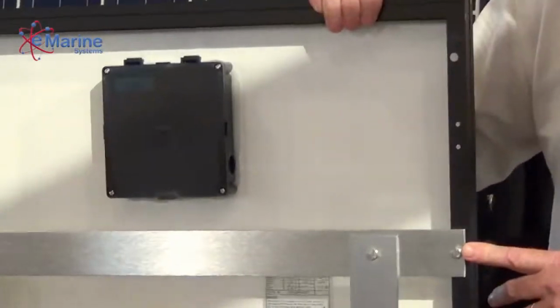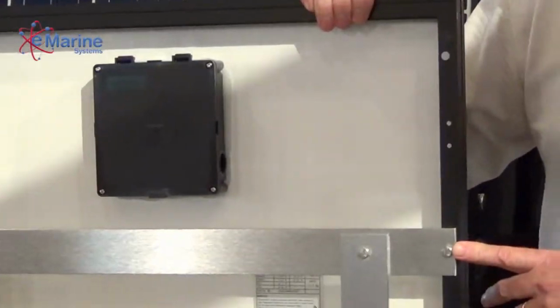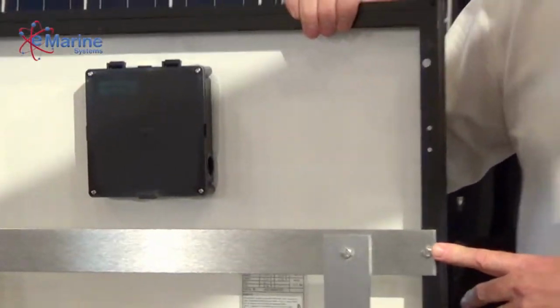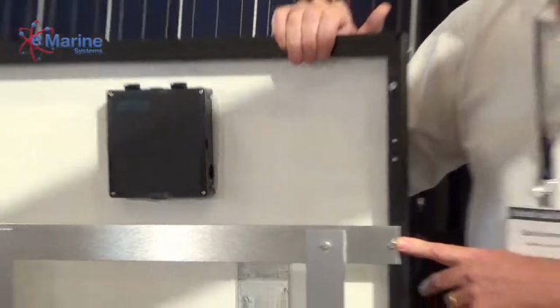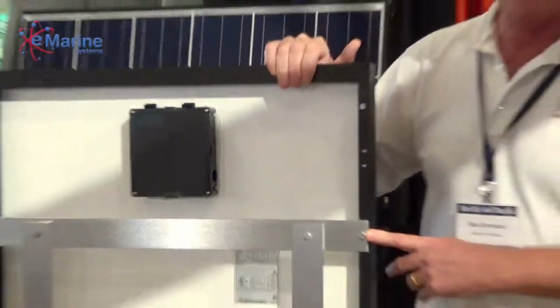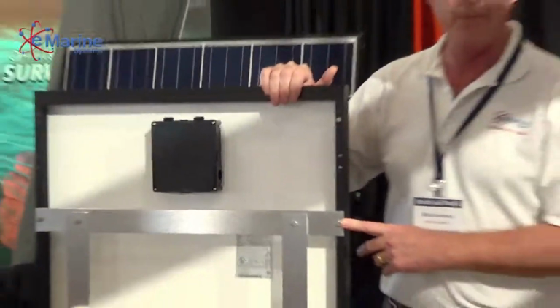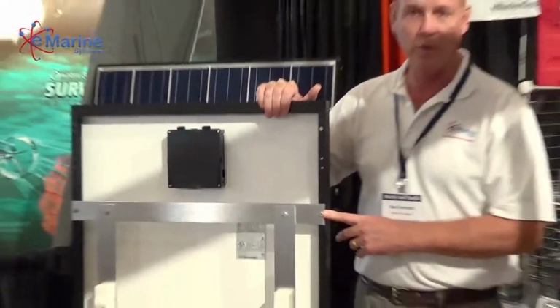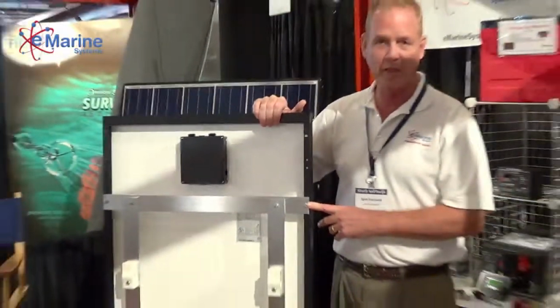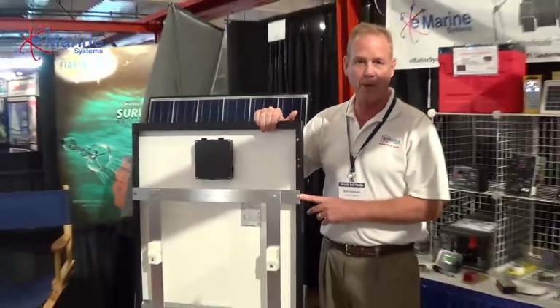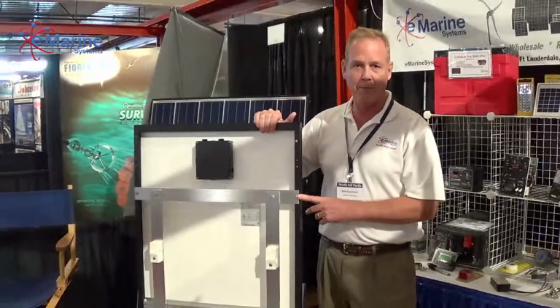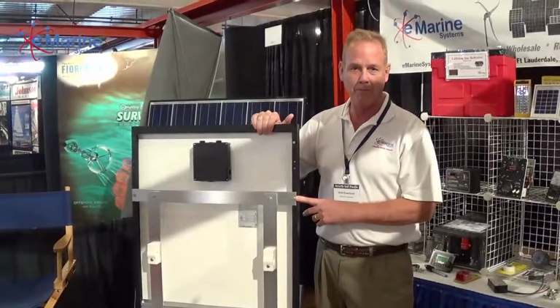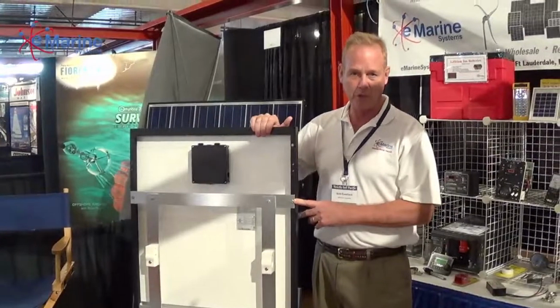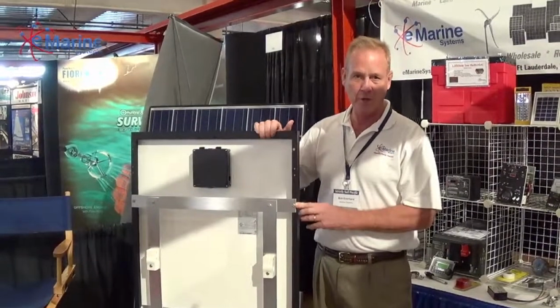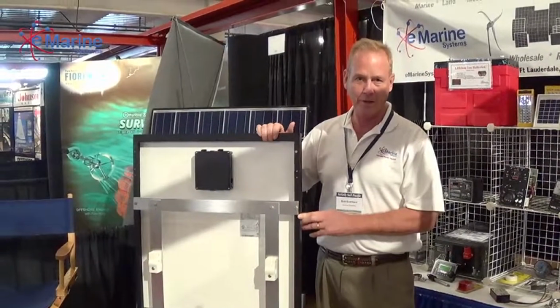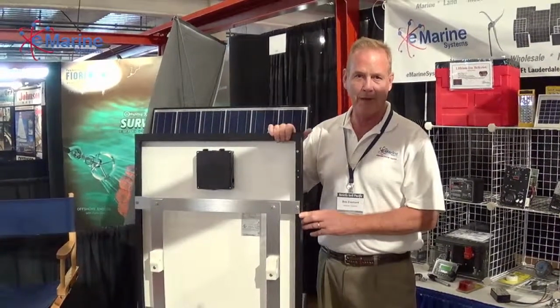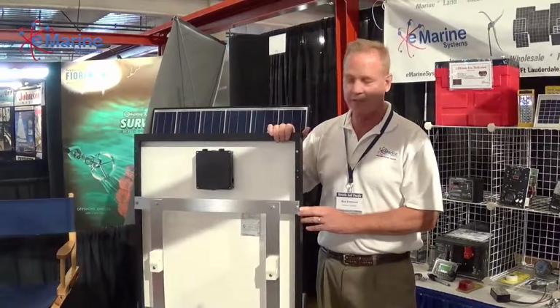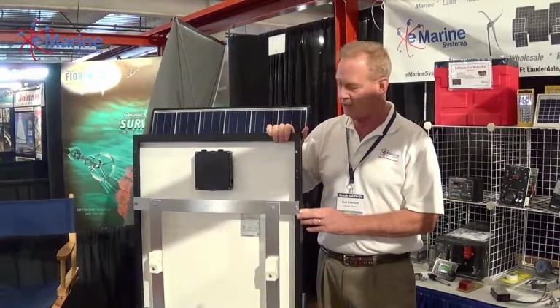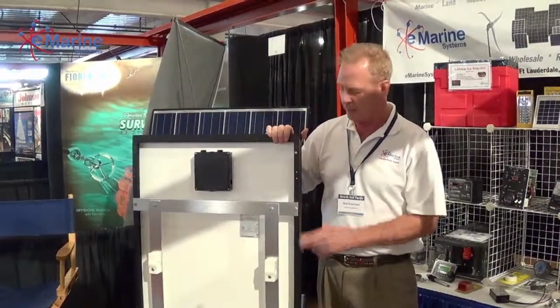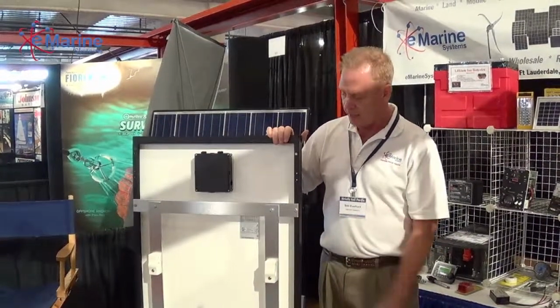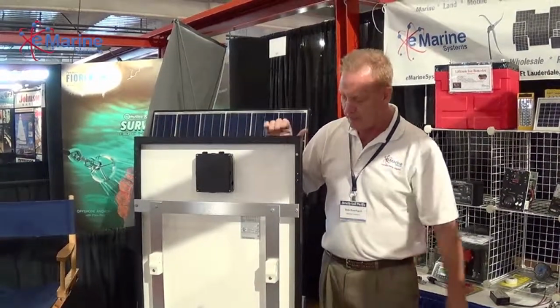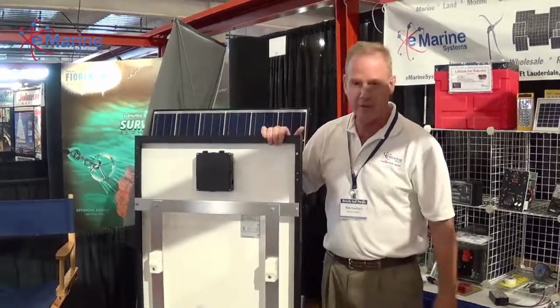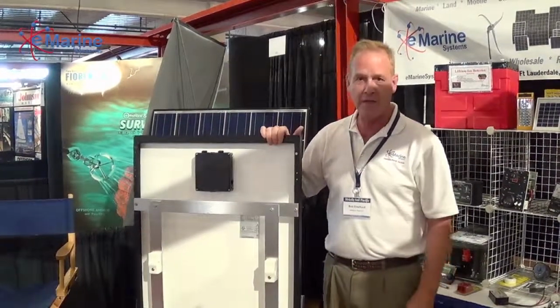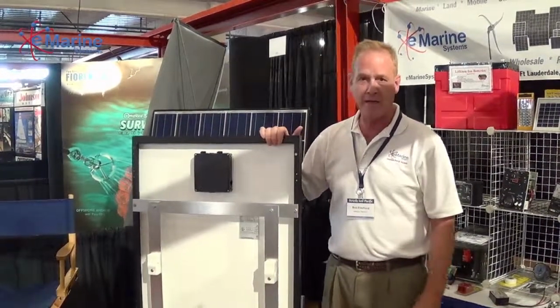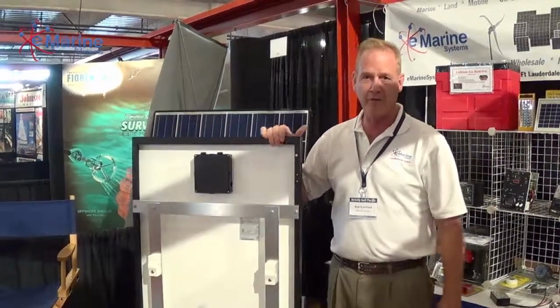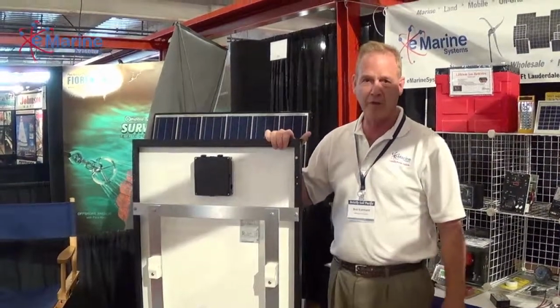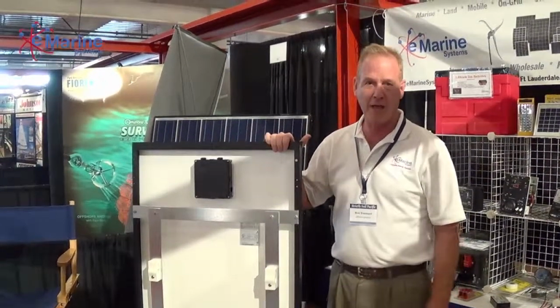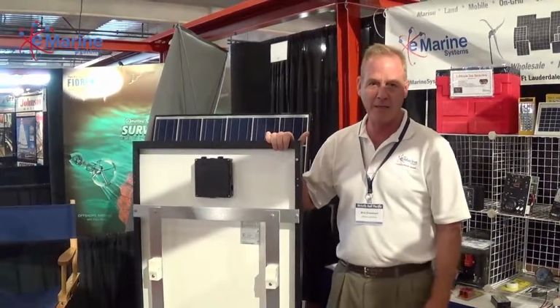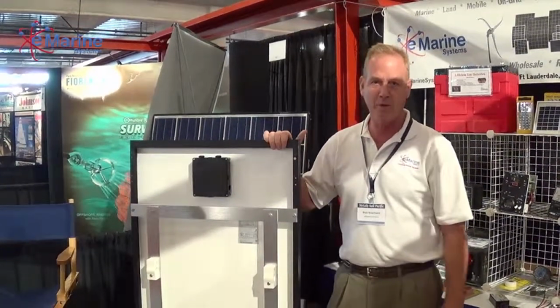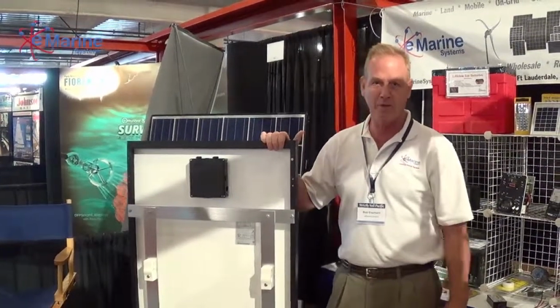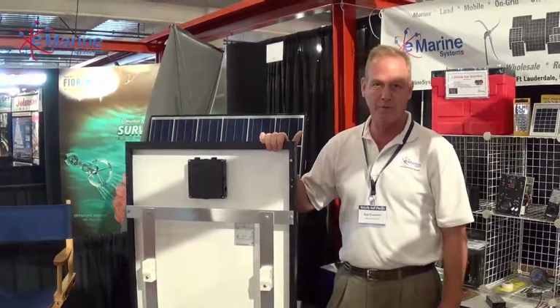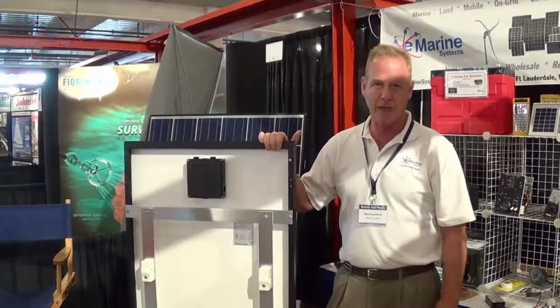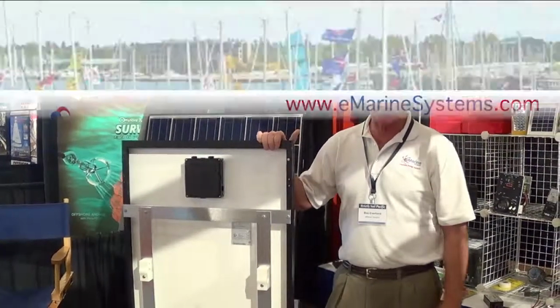So you can stop by the show here and come by to see us. If not, you can check out everything online at eMarineSystems.com.